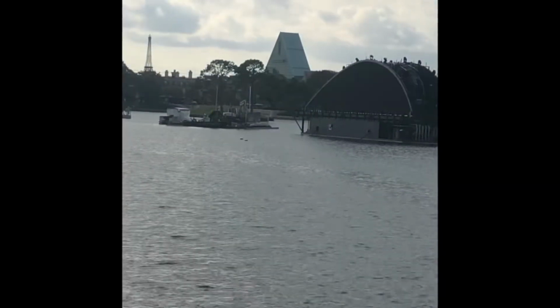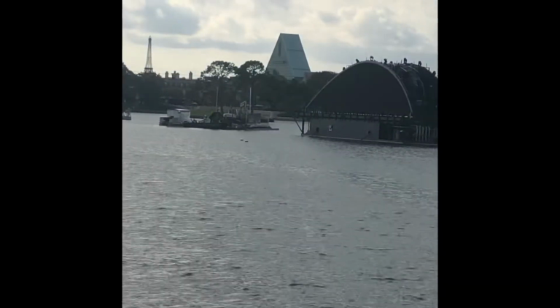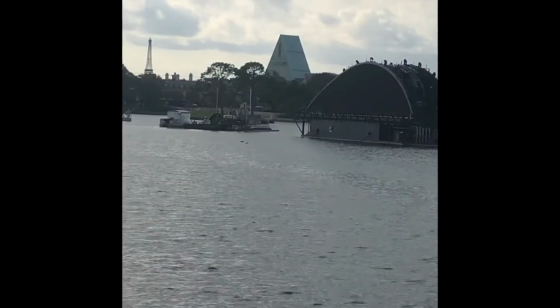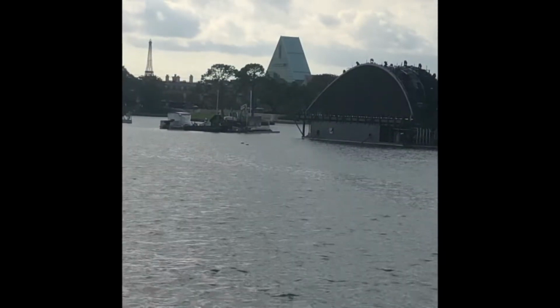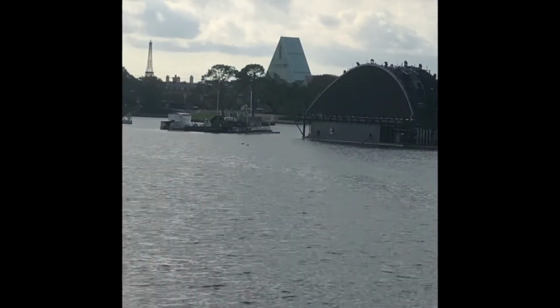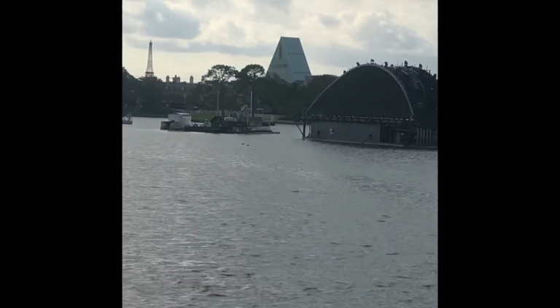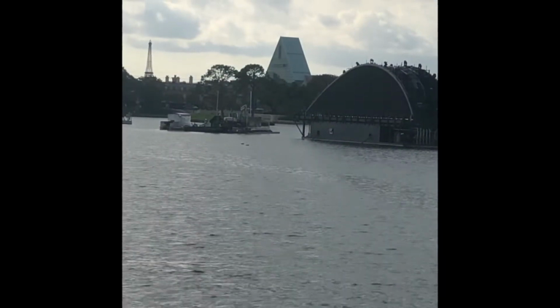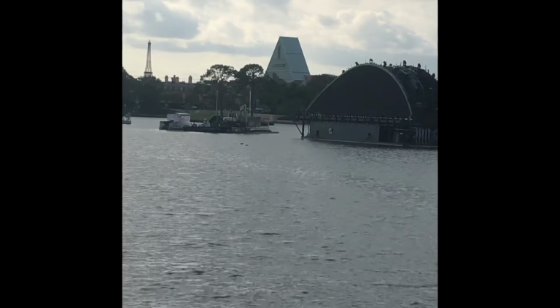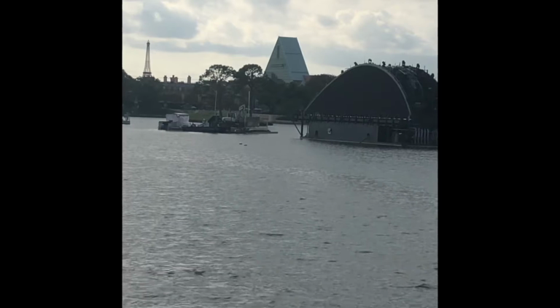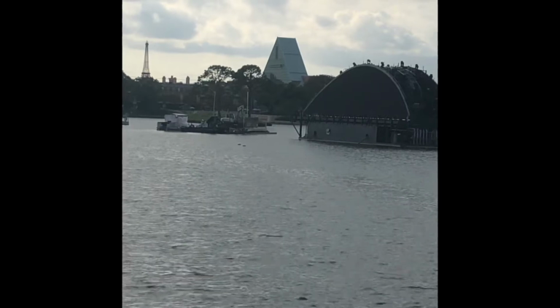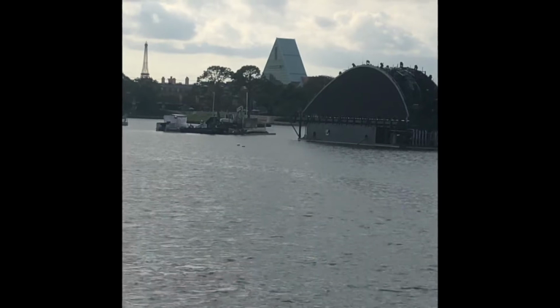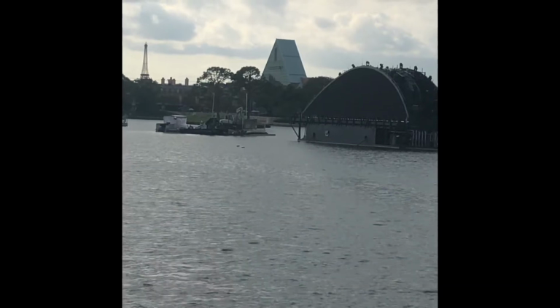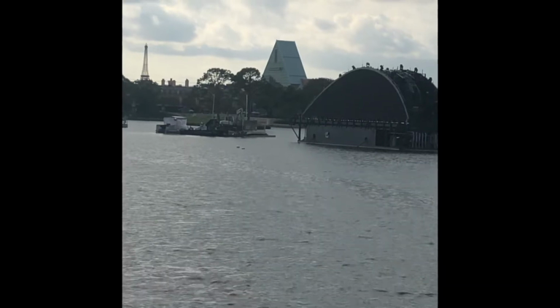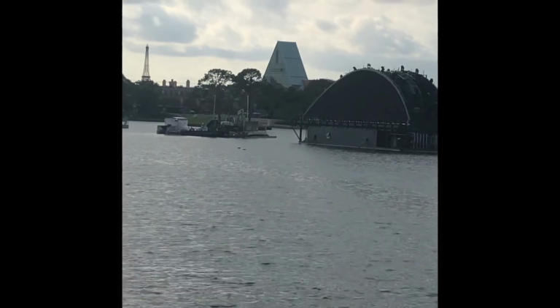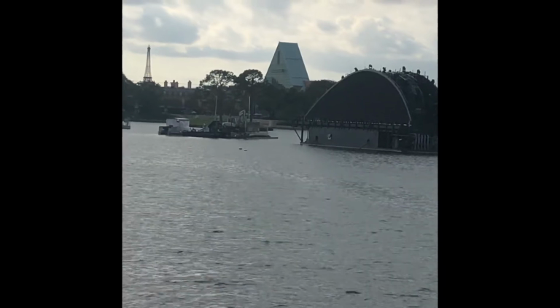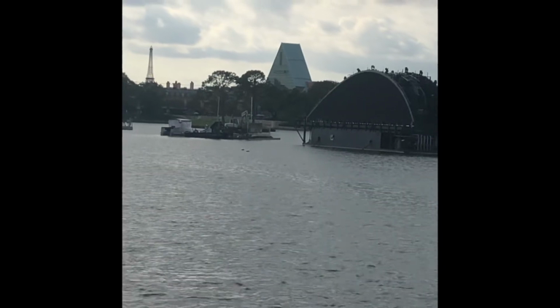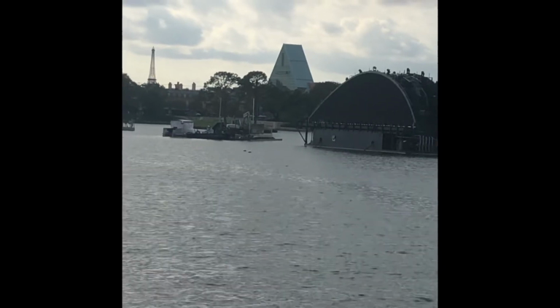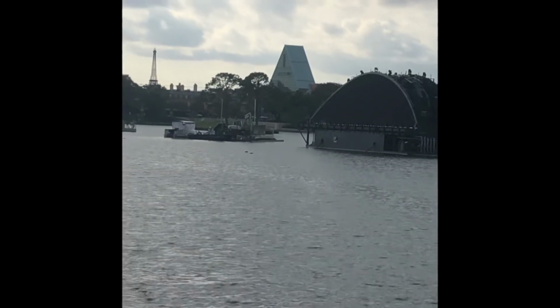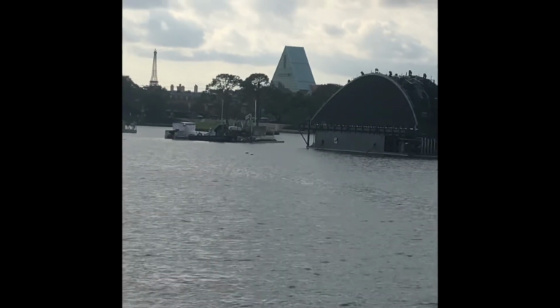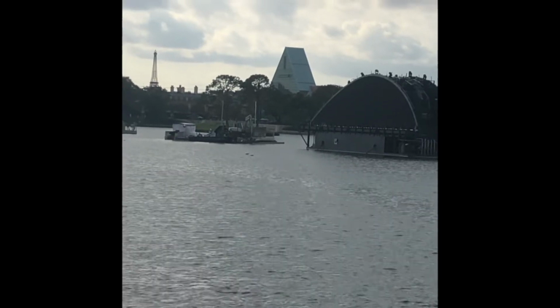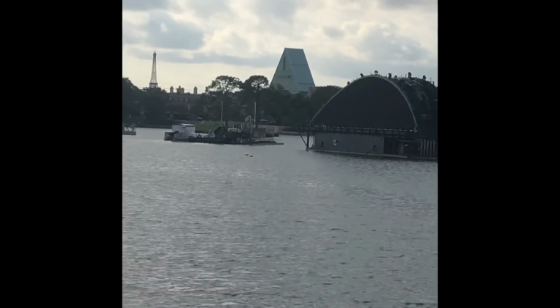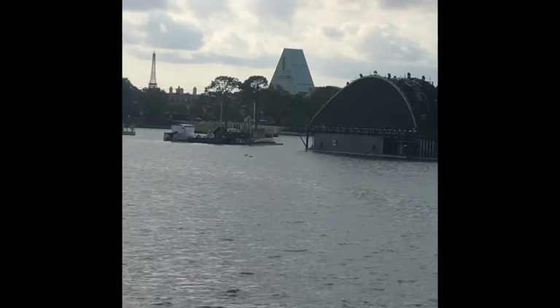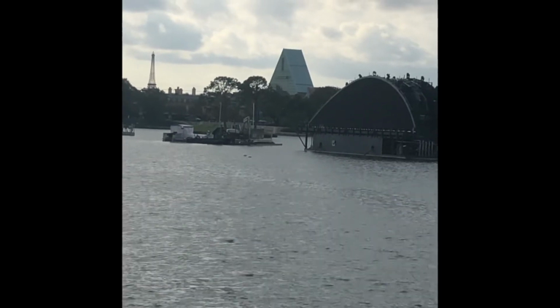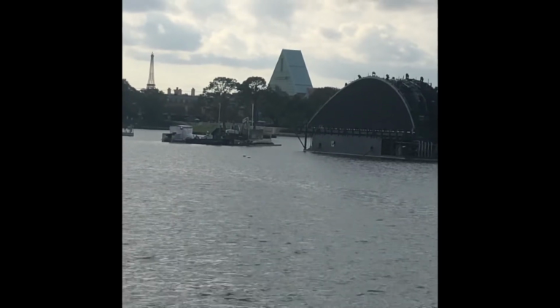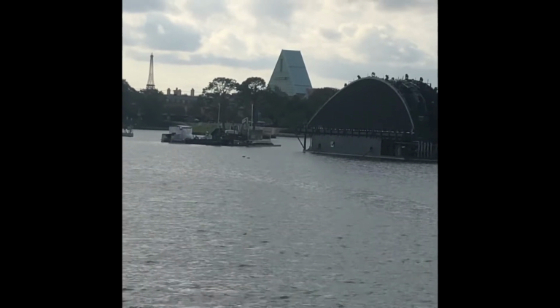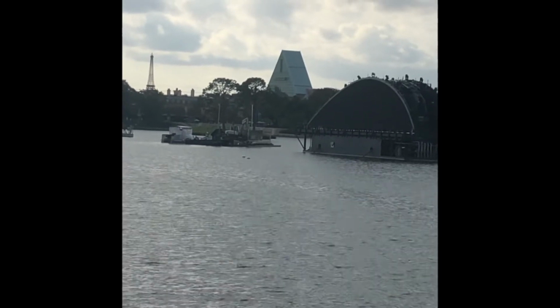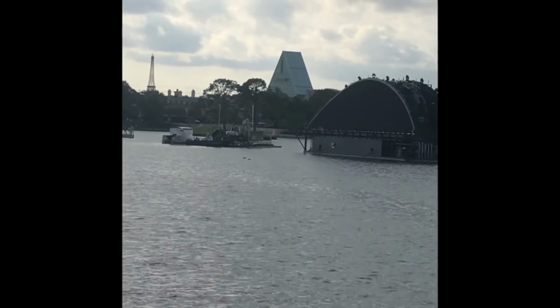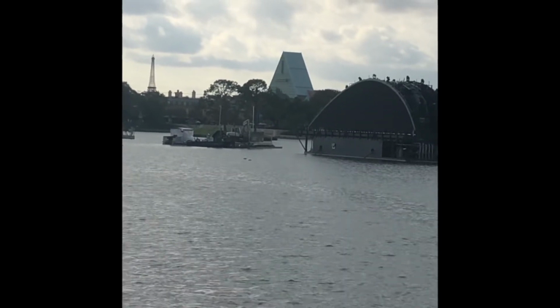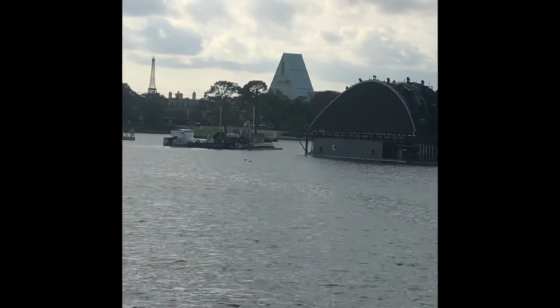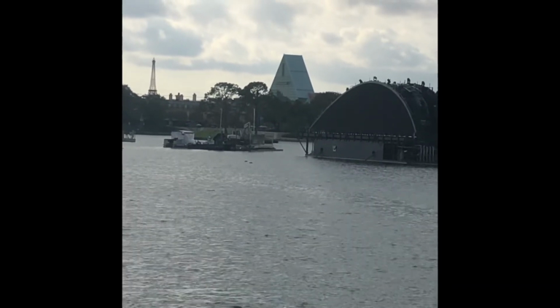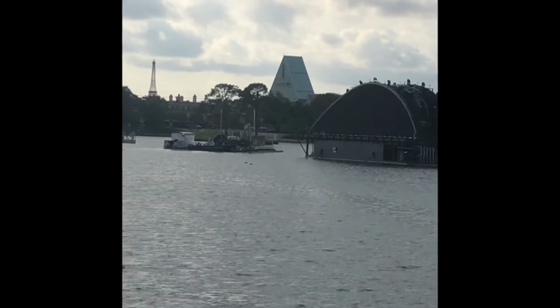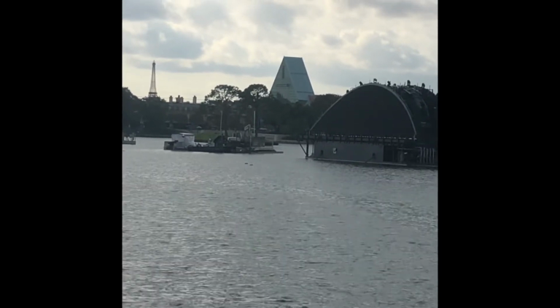Do you remember that new Epcot fireworks show I was talking about? Well, here's one of the stages that they already have set up.